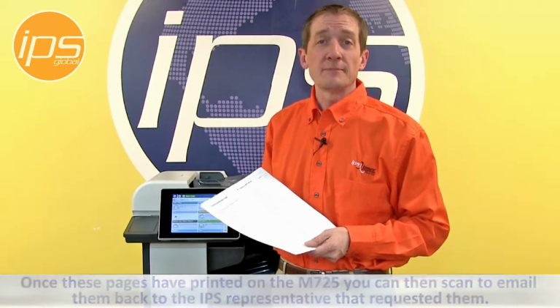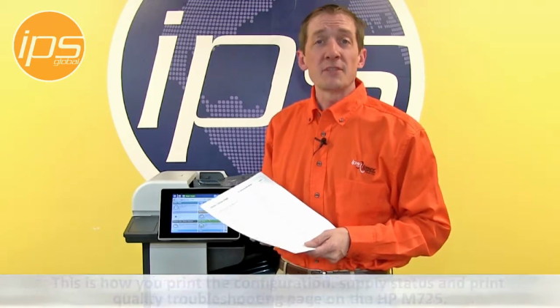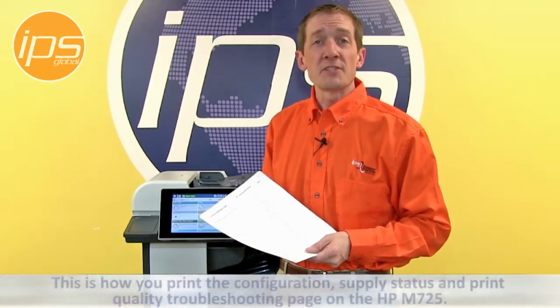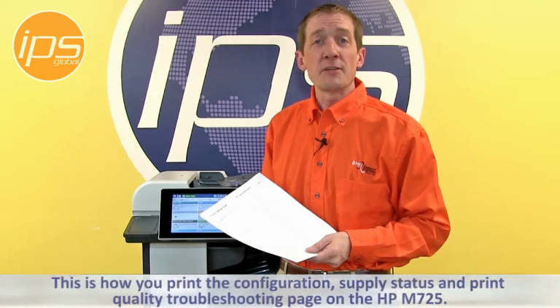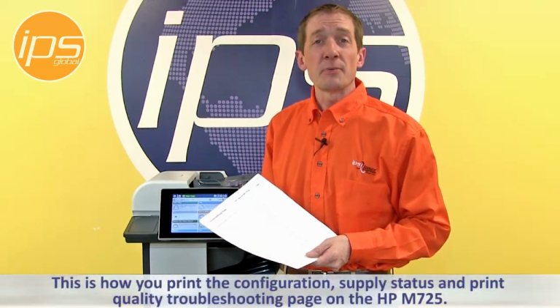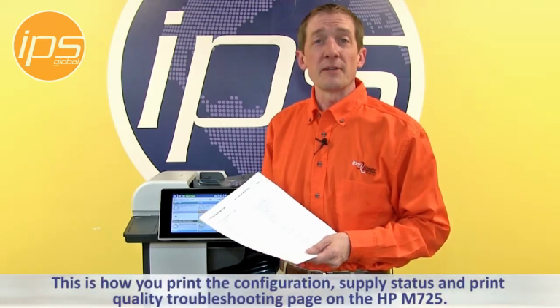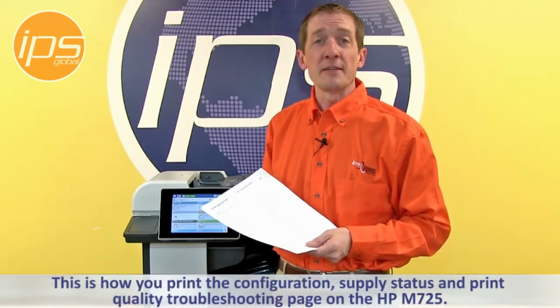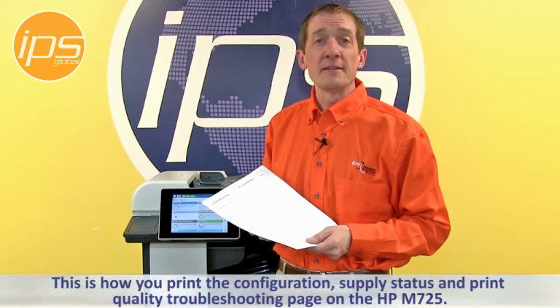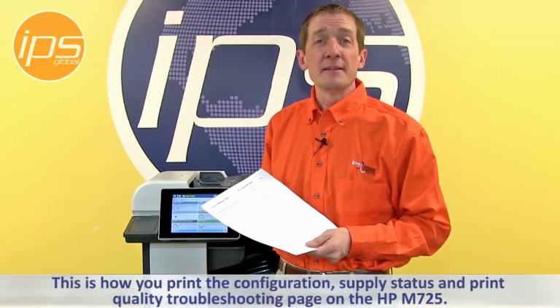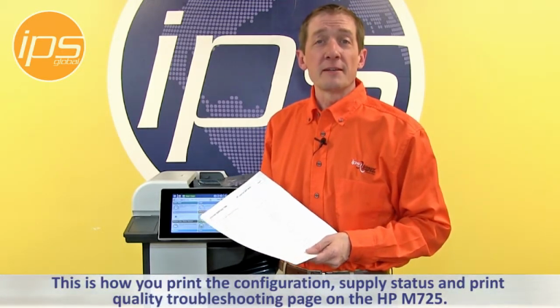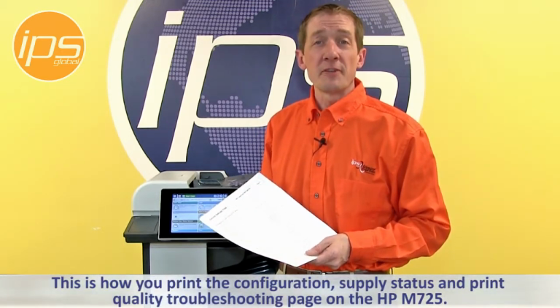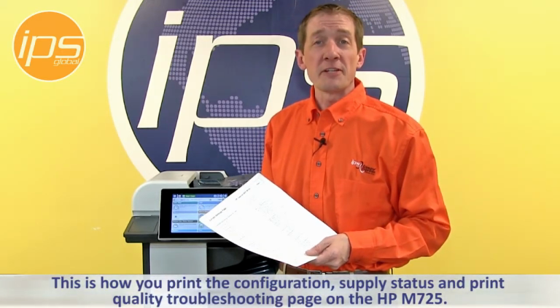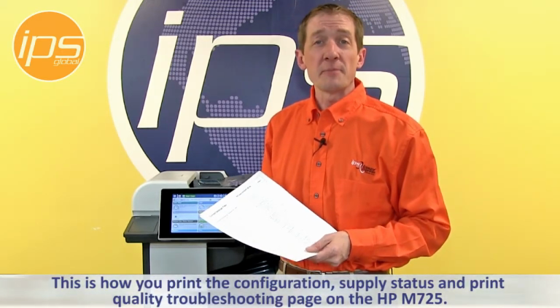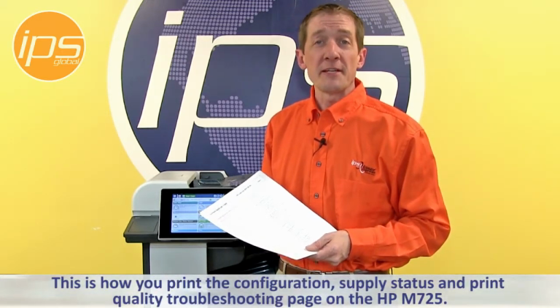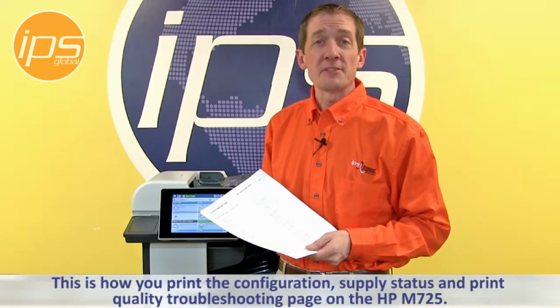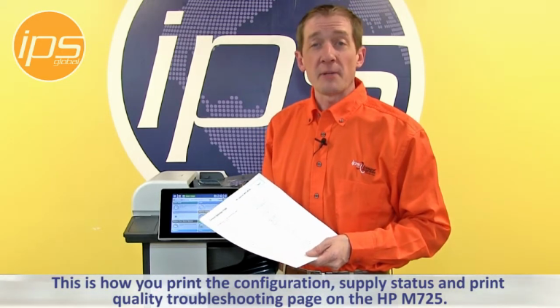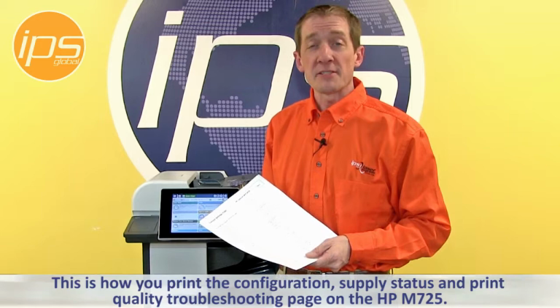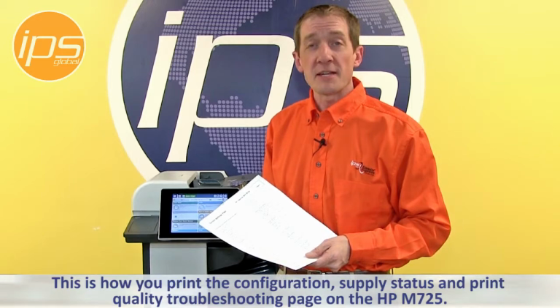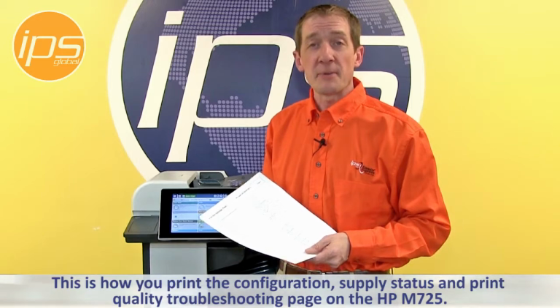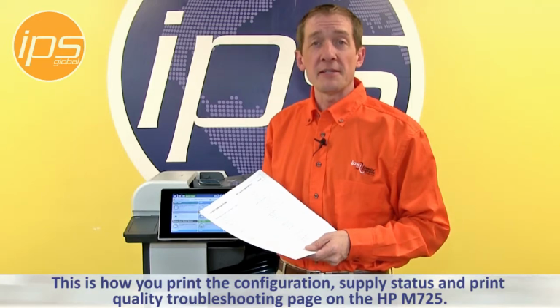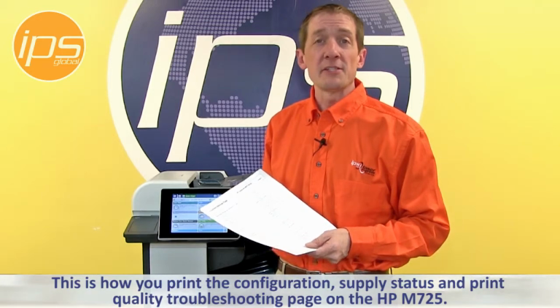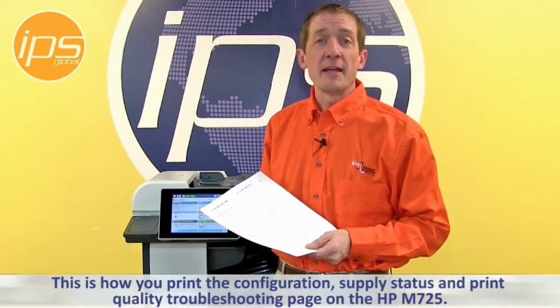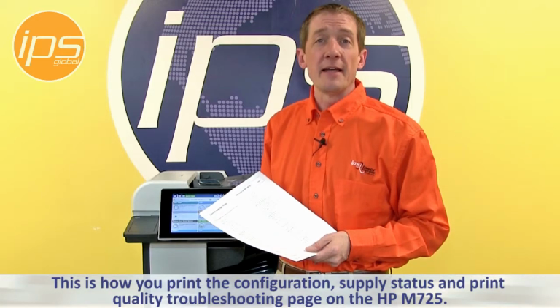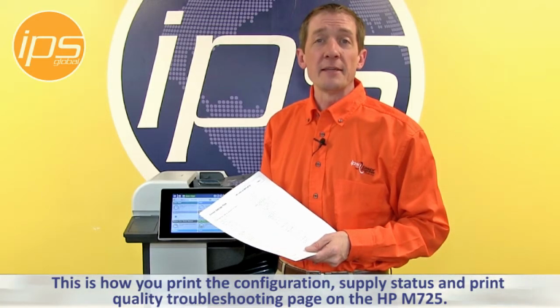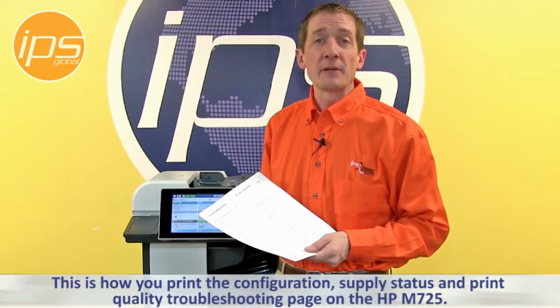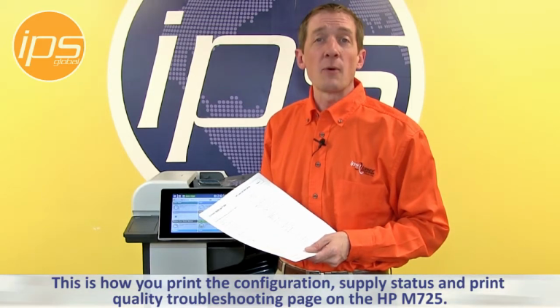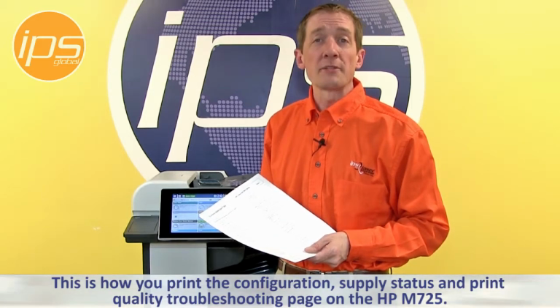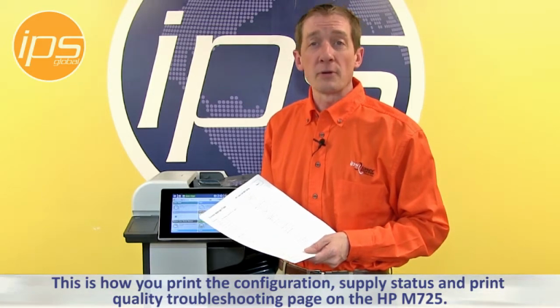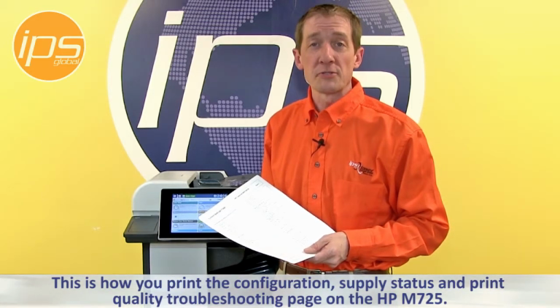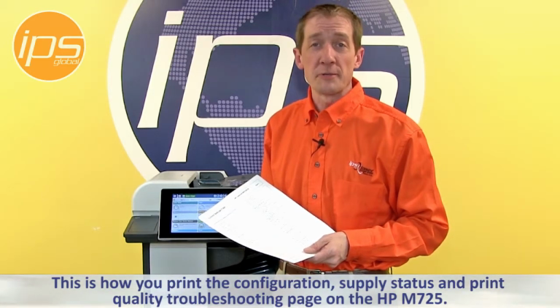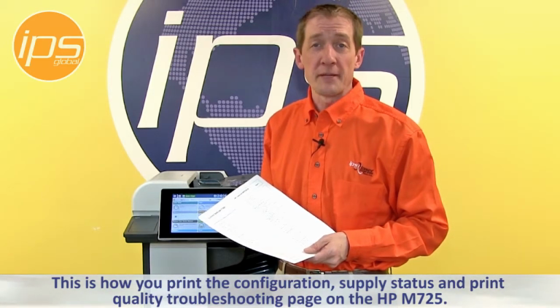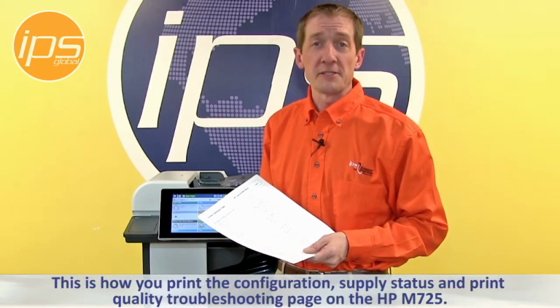This is how you print the configuration page, supply status page, and the print quality troubleshooting page.